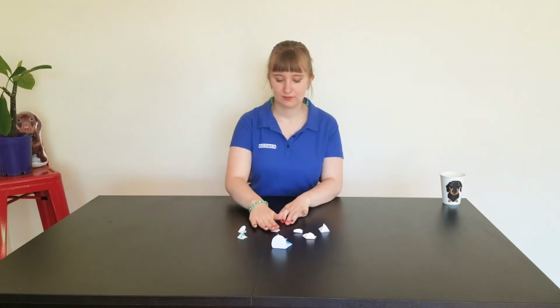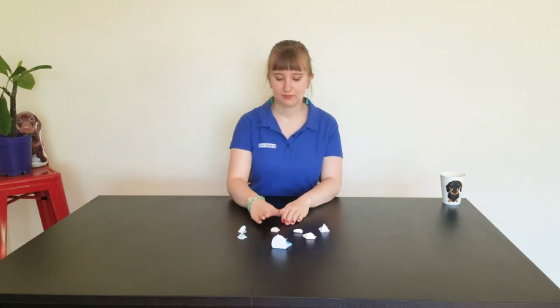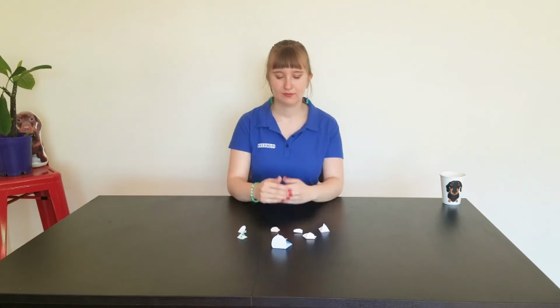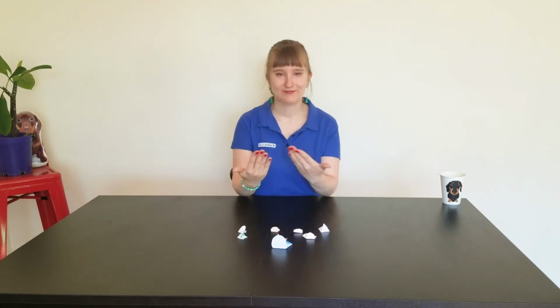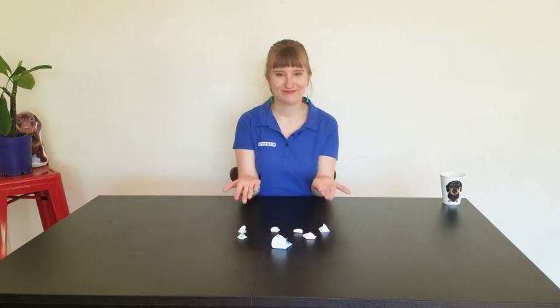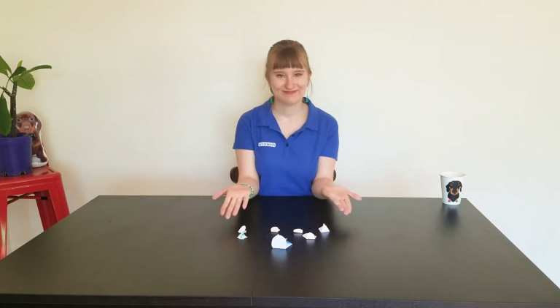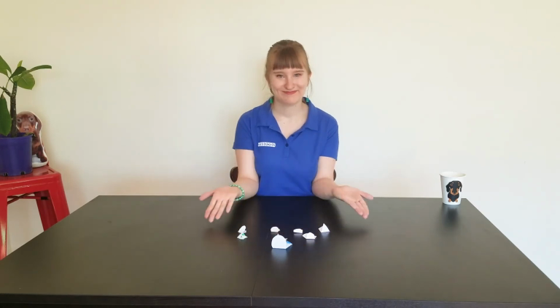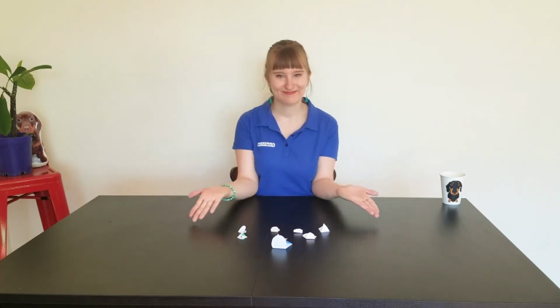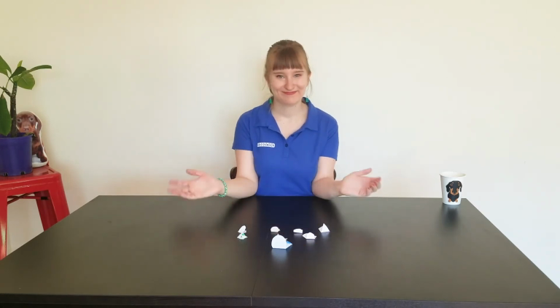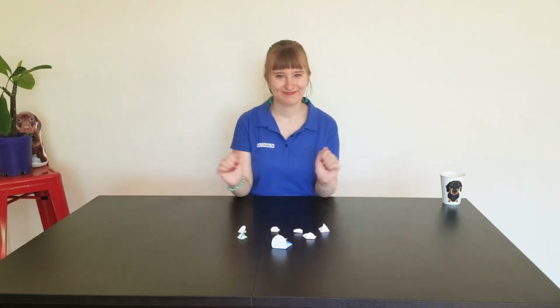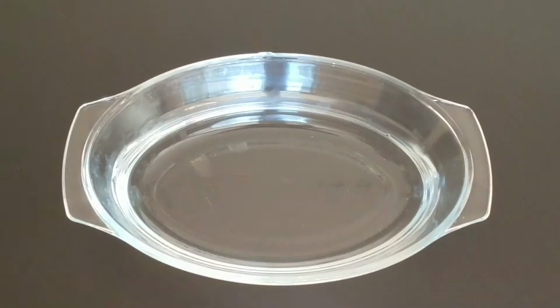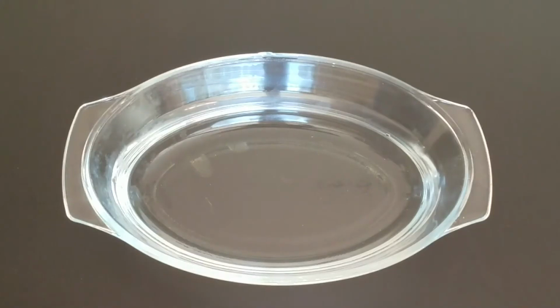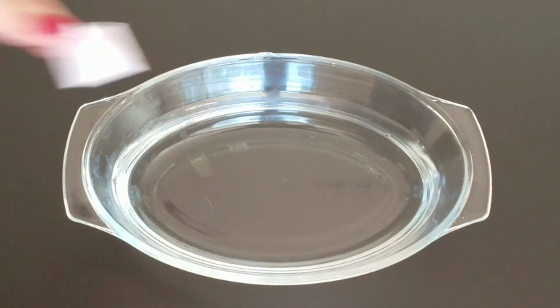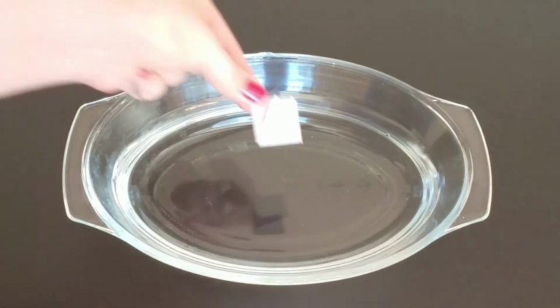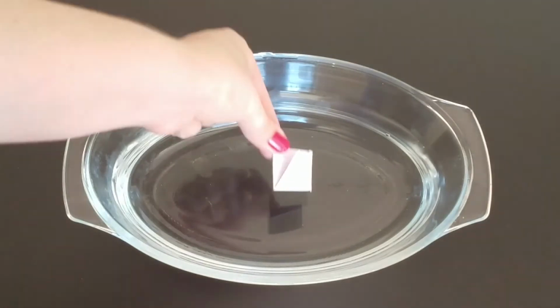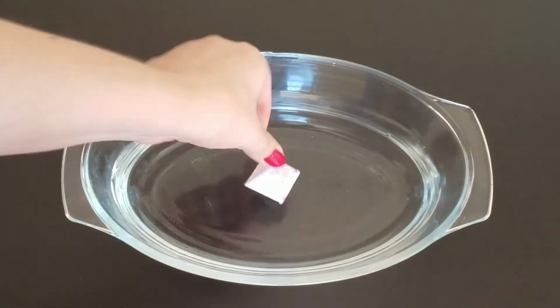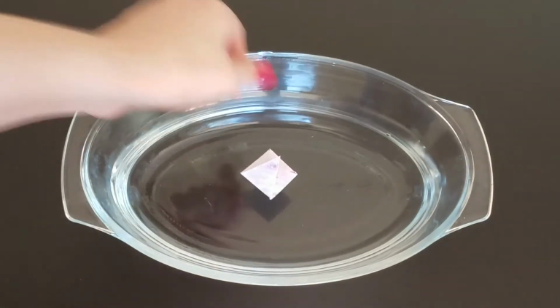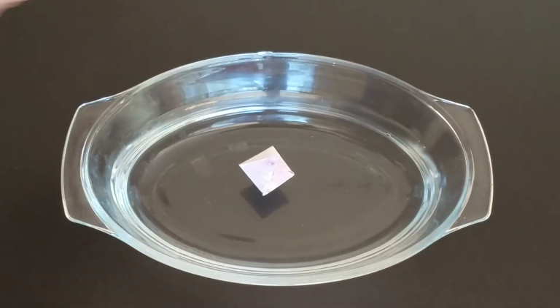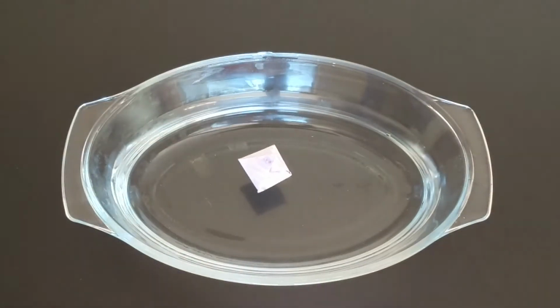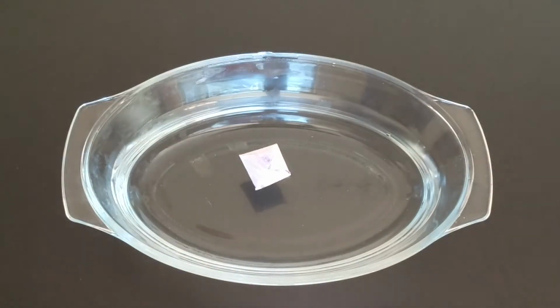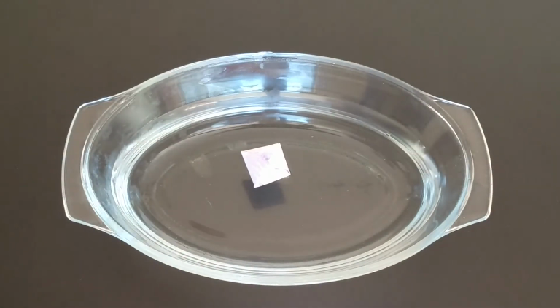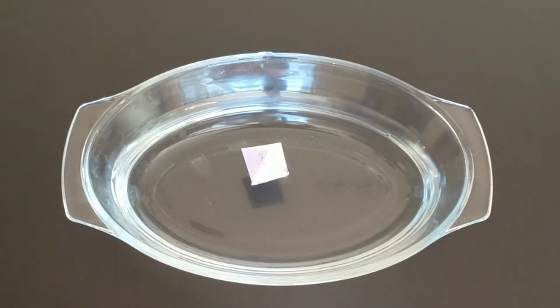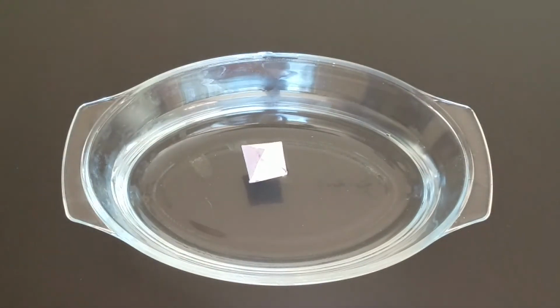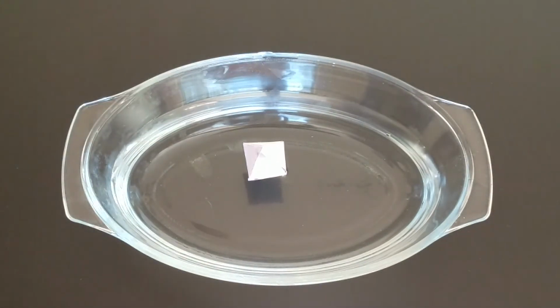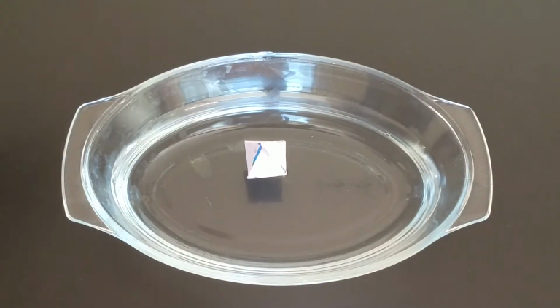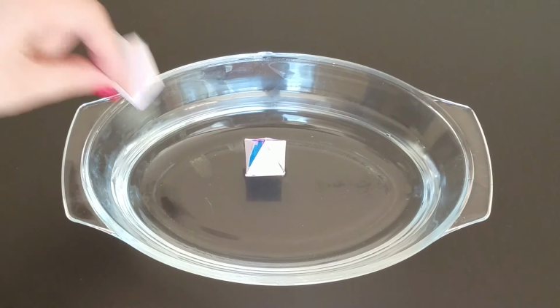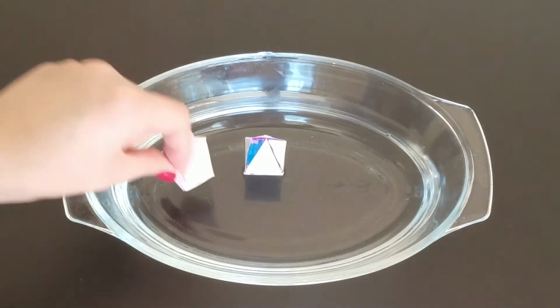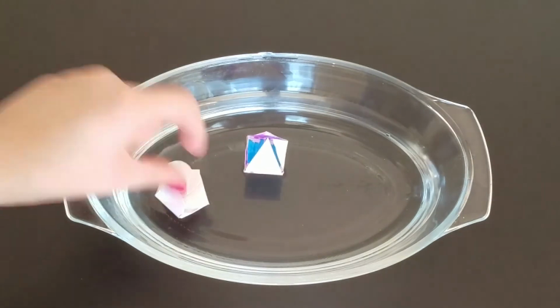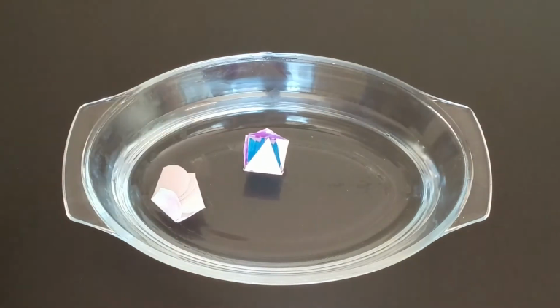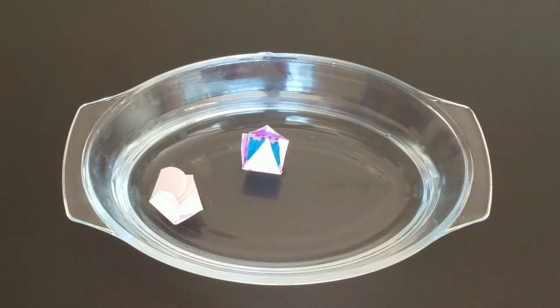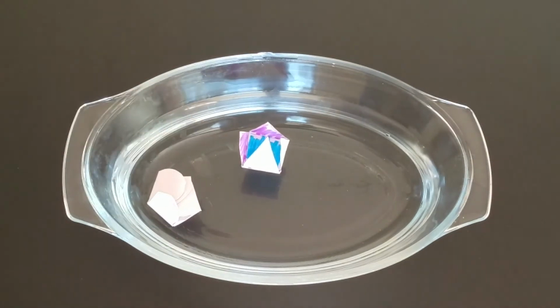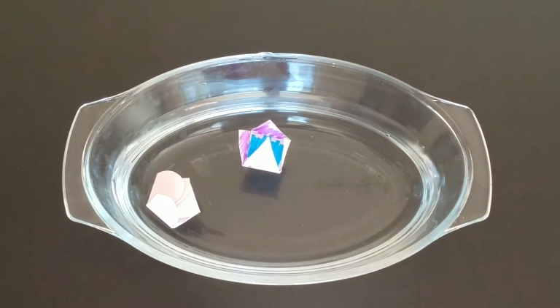Now we're ready for the experiment. Carefully place your paper flowers into the water and watch what happens.